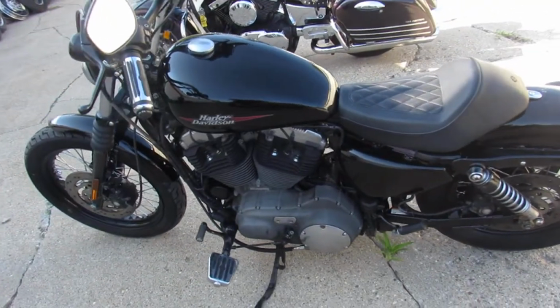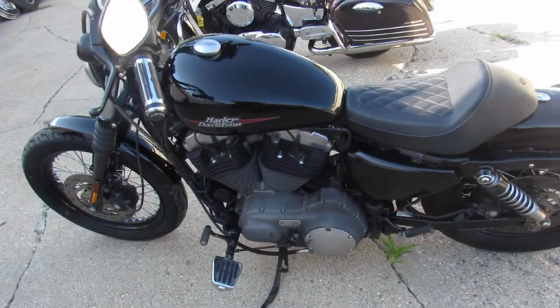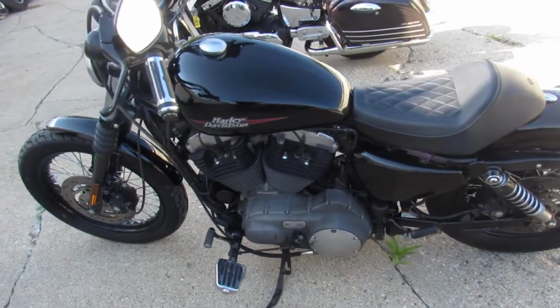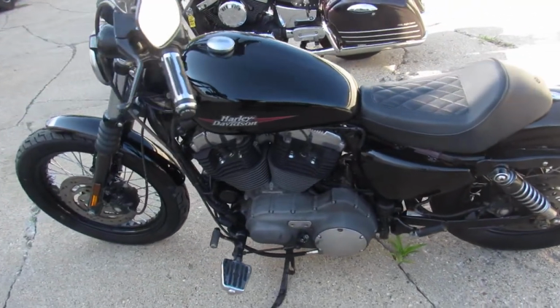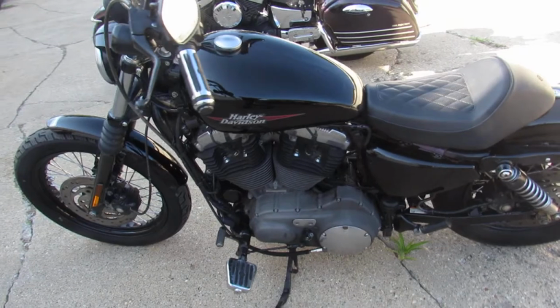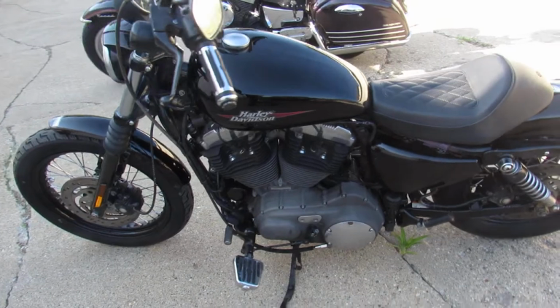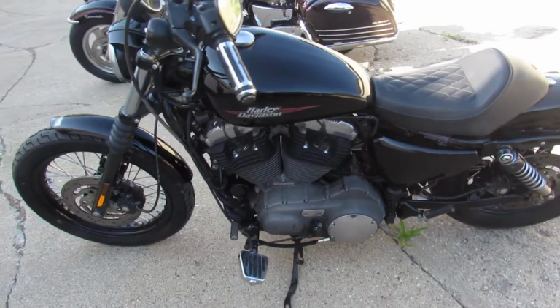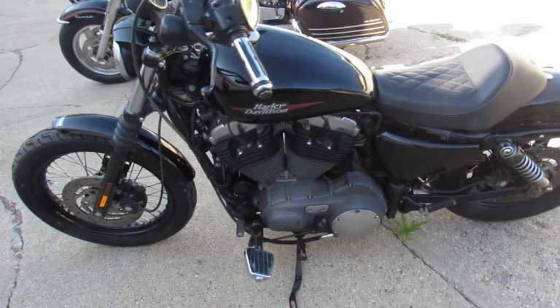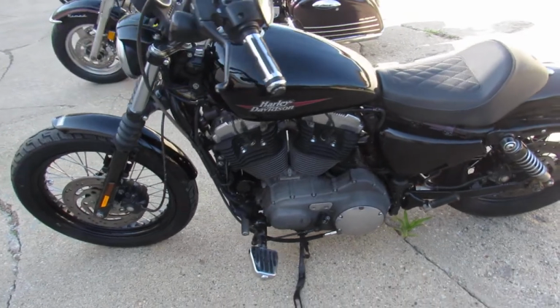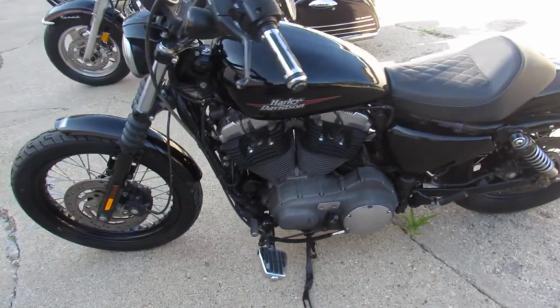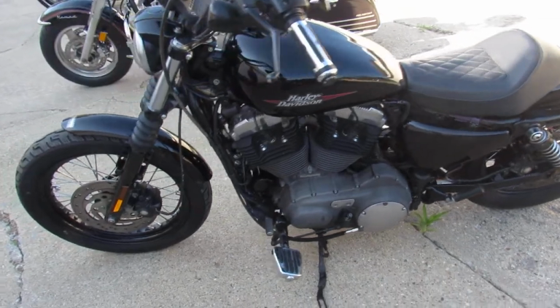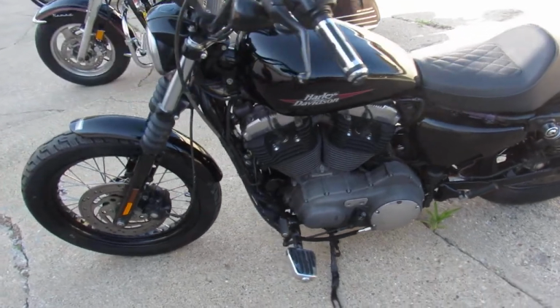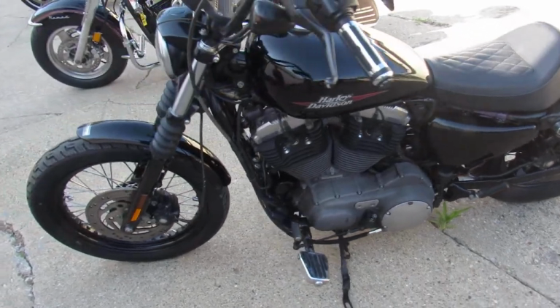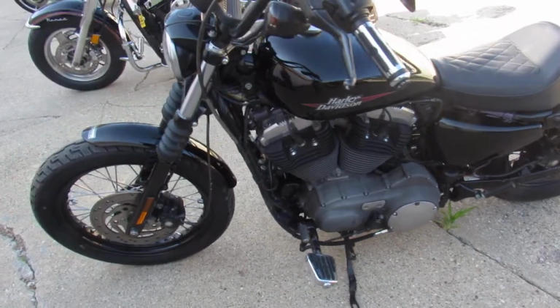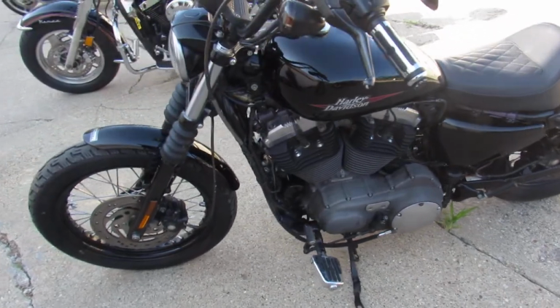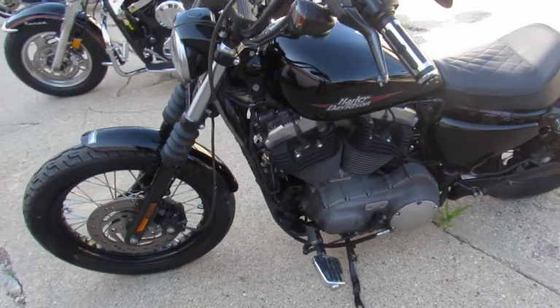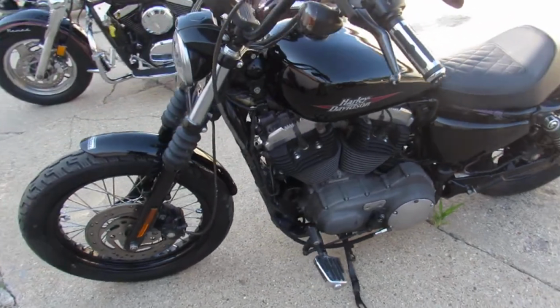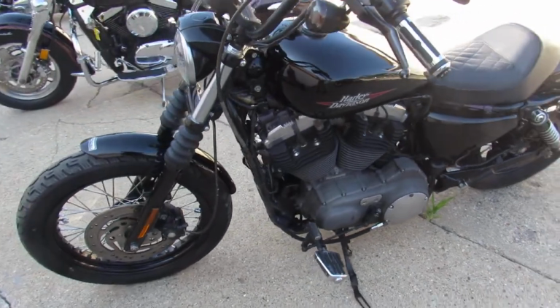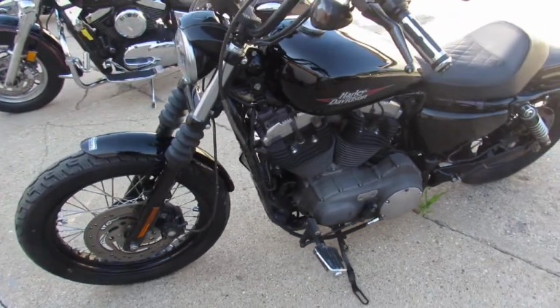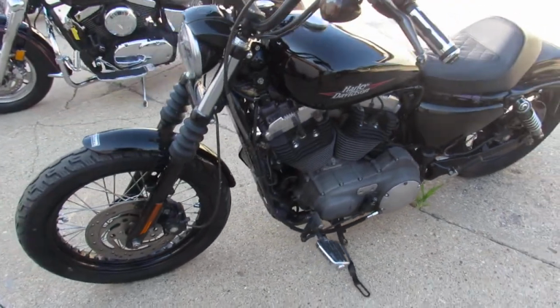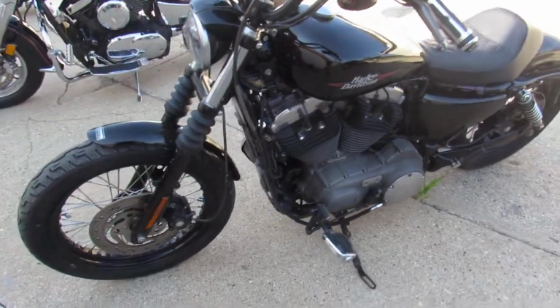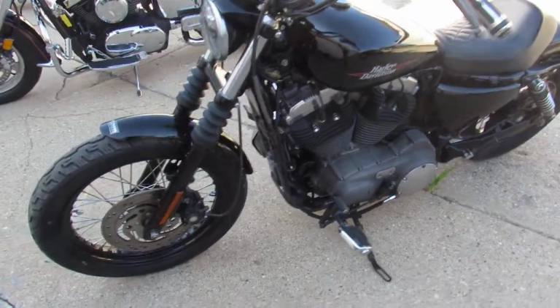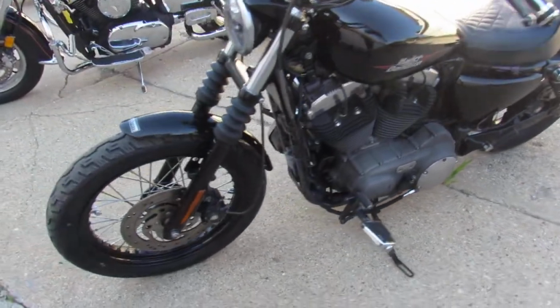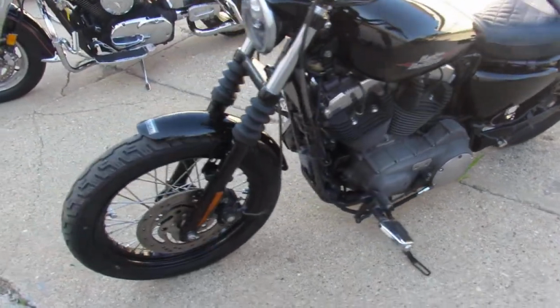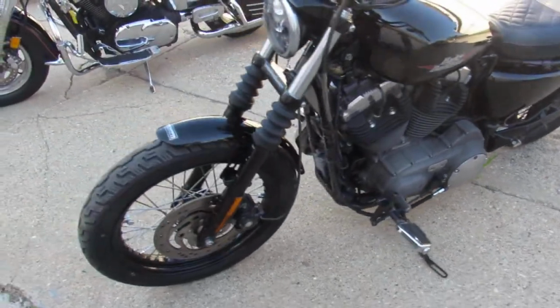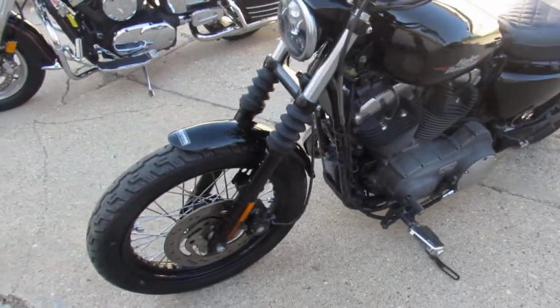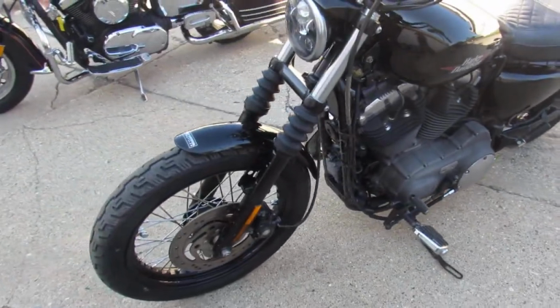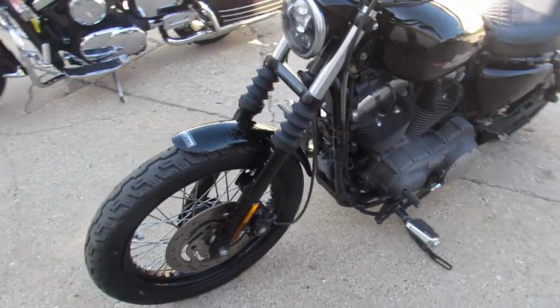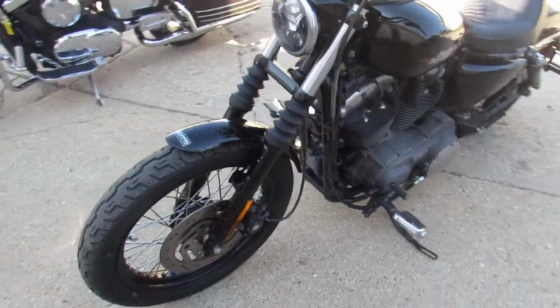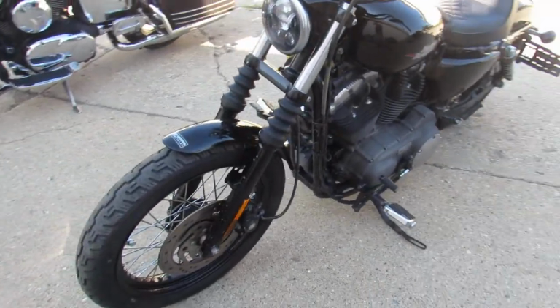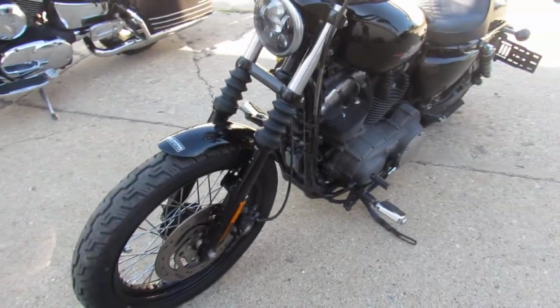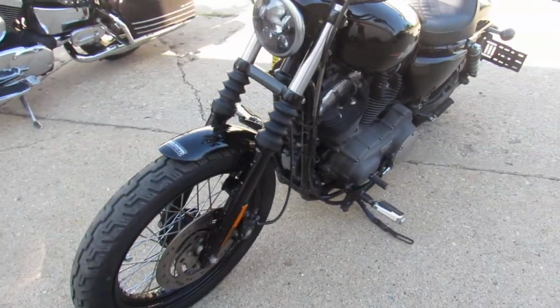Inspected, all the fluids have been changed. This one is ready for the road, guys. Great bike for the money. Buy it with confidence.